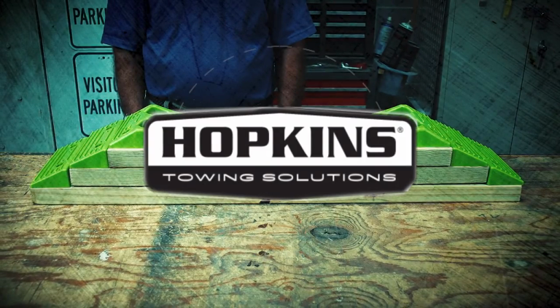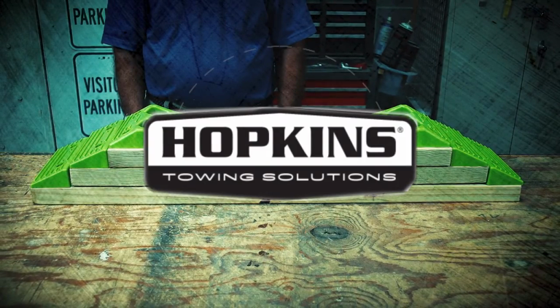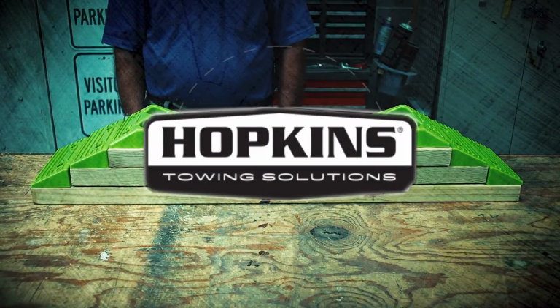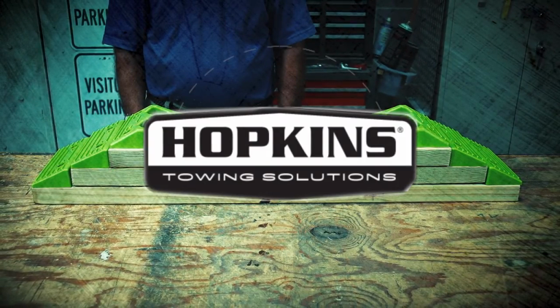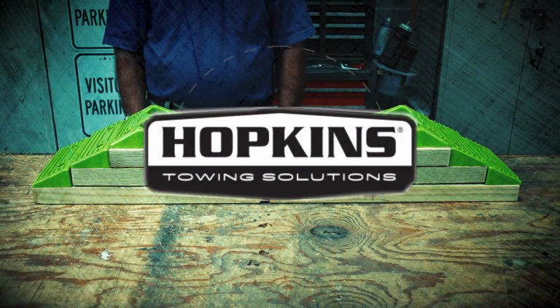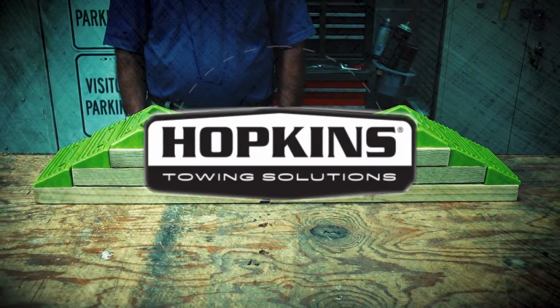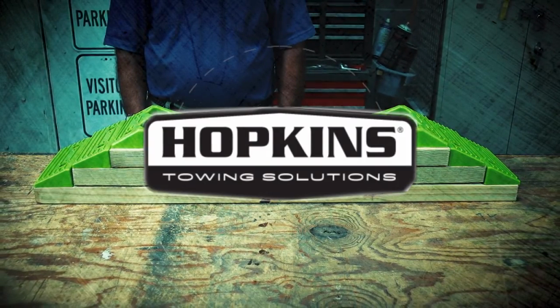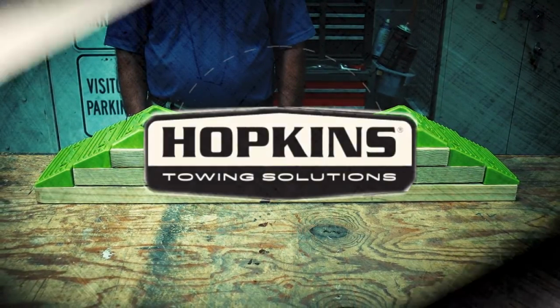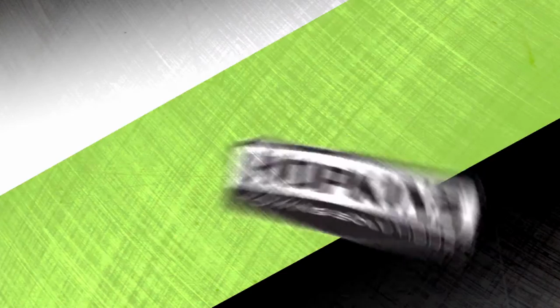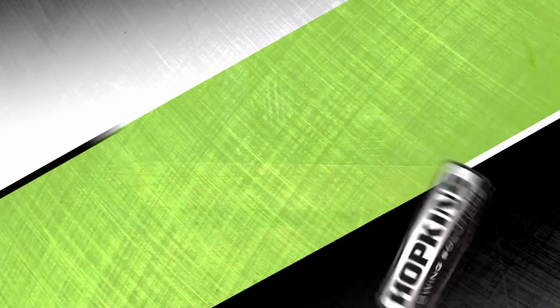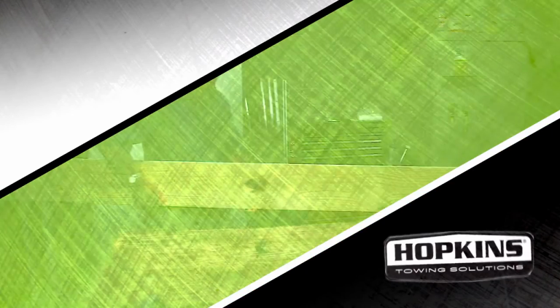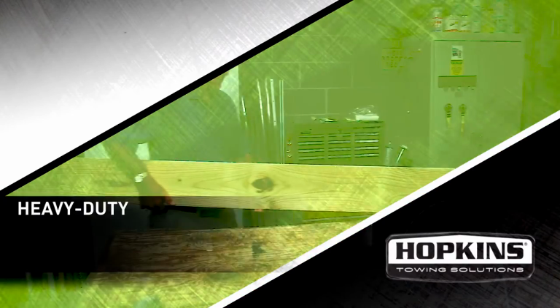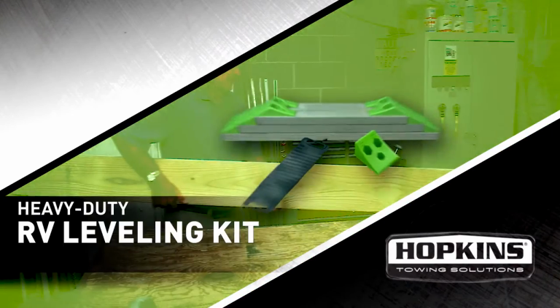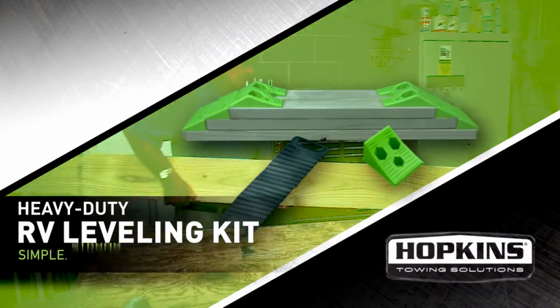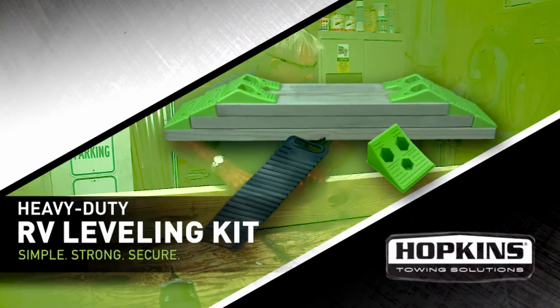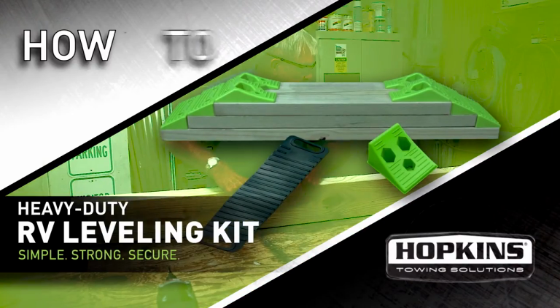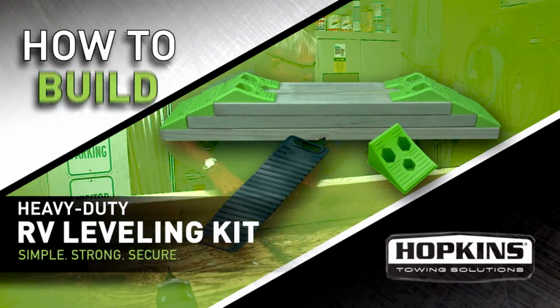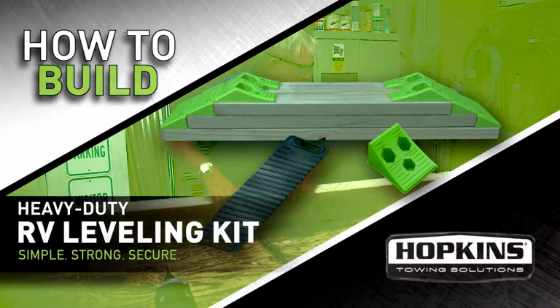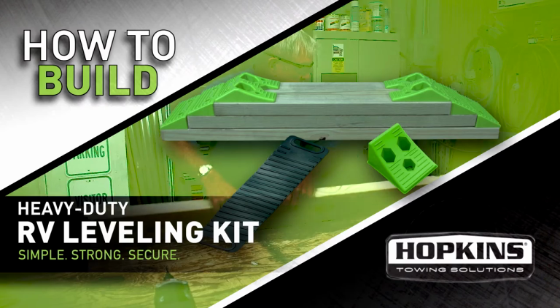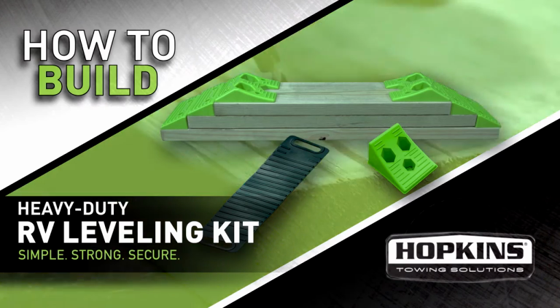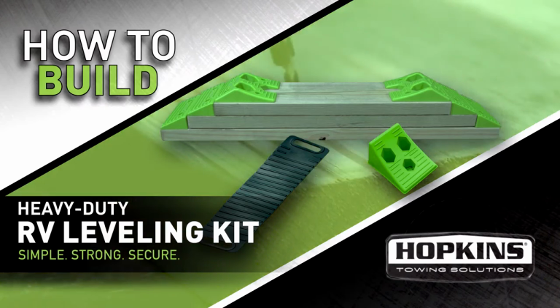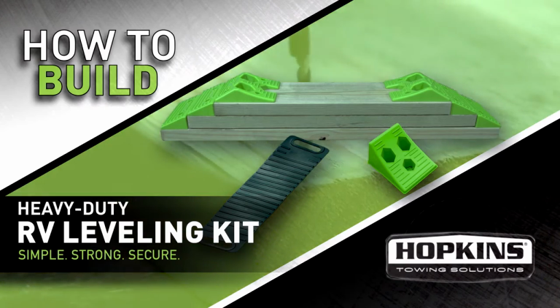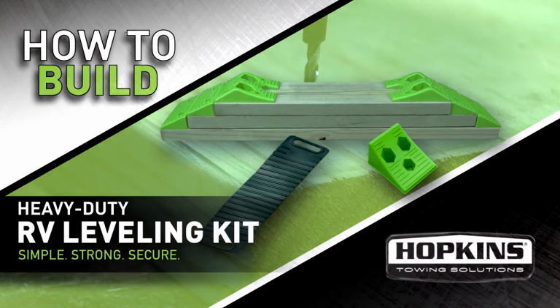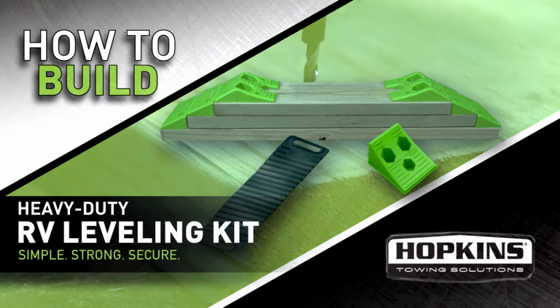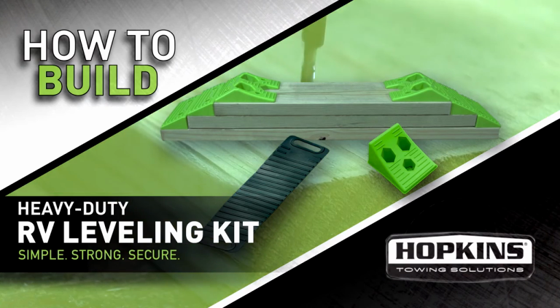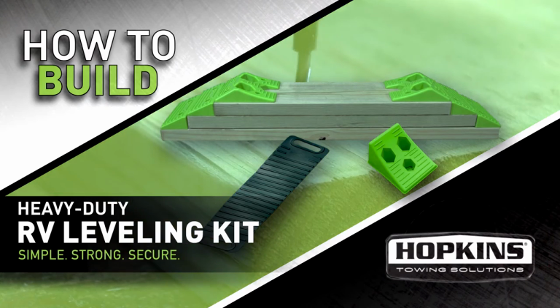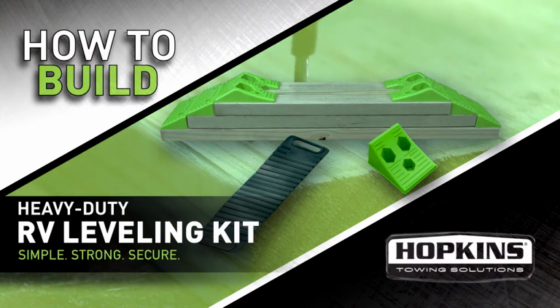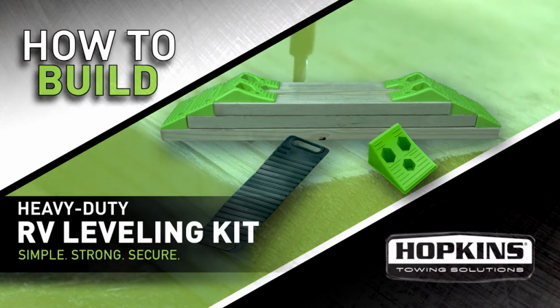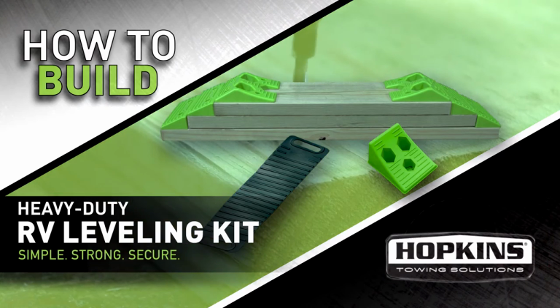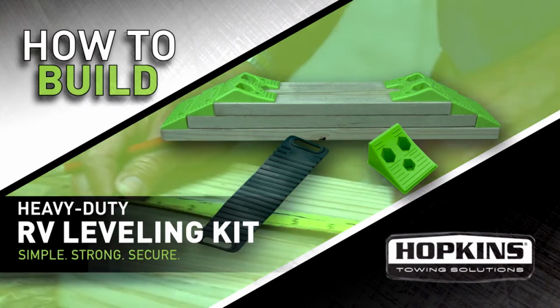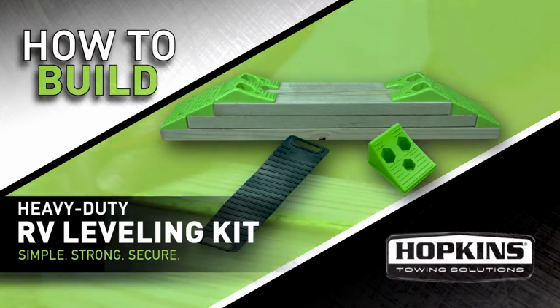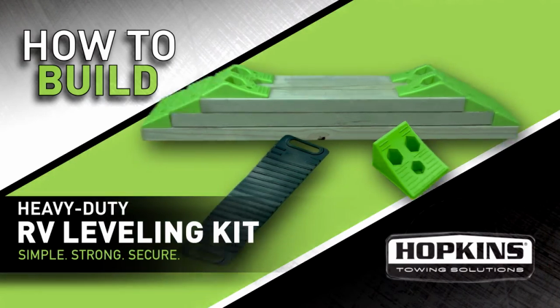In this video, we'll show you how to quickly build the Hopkins Towing Solutions RV Leveling Kit in four easy steps.